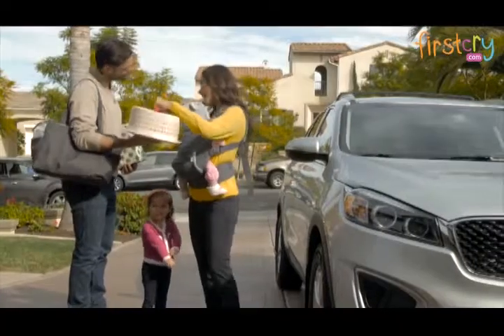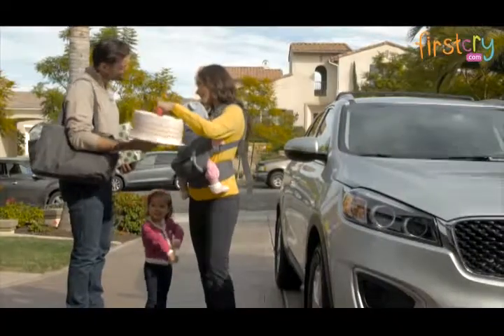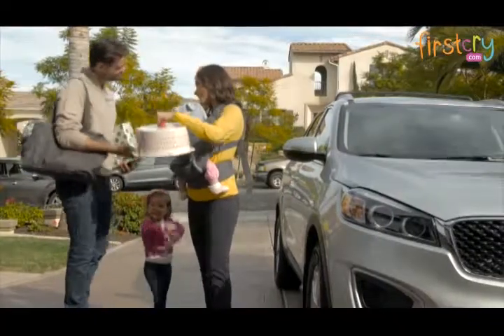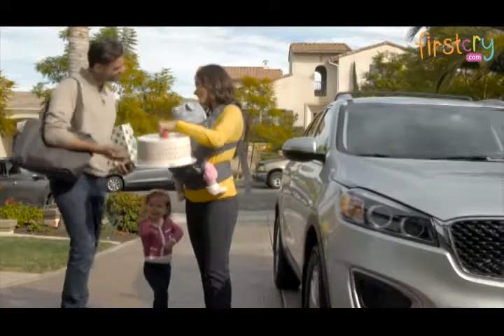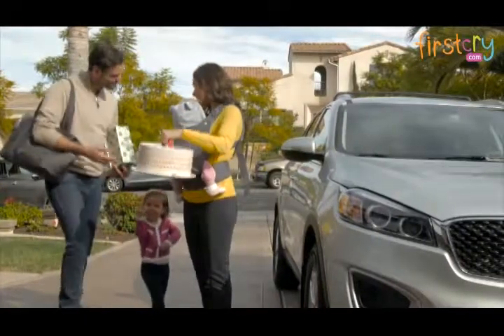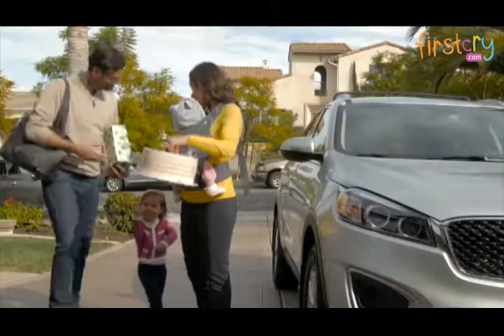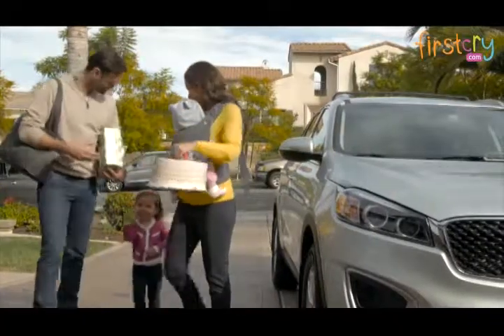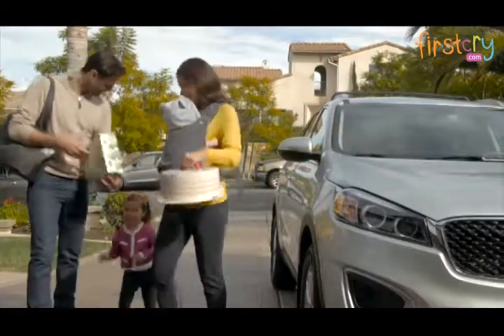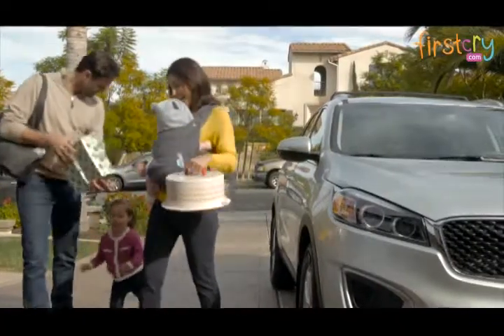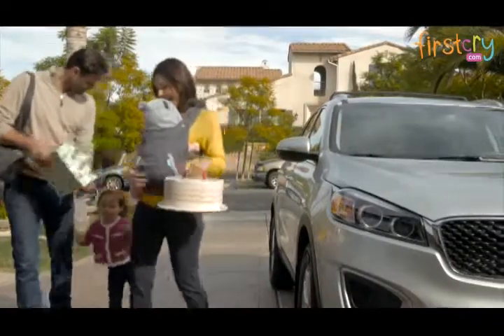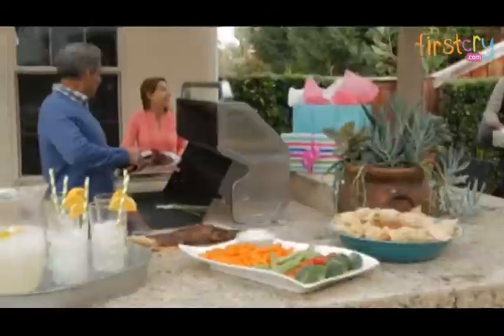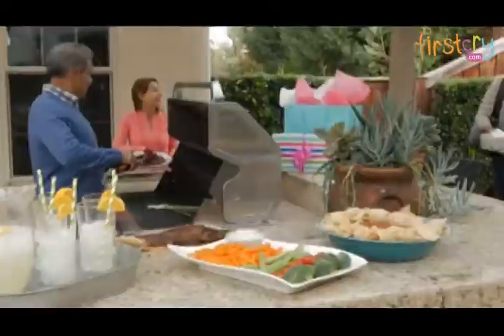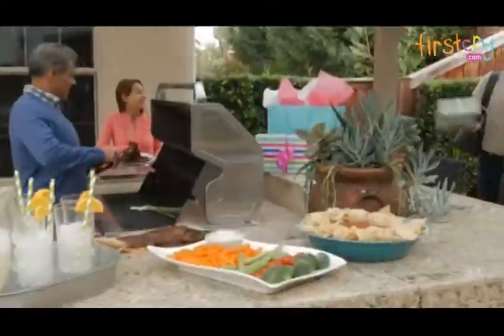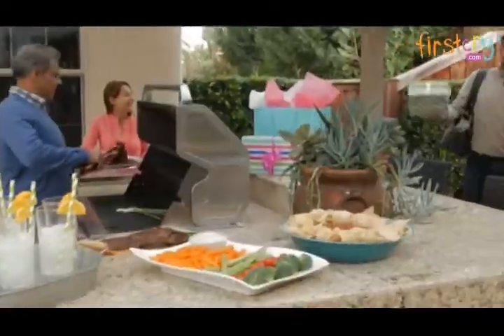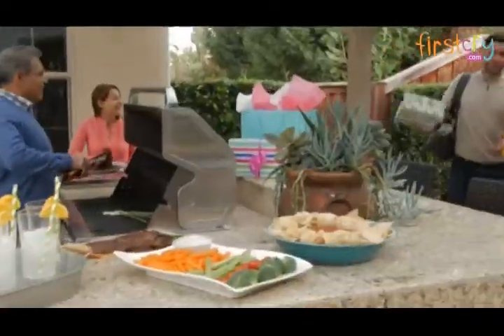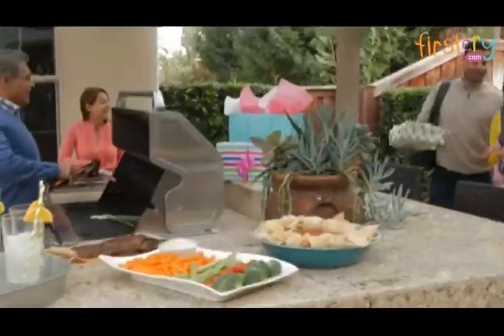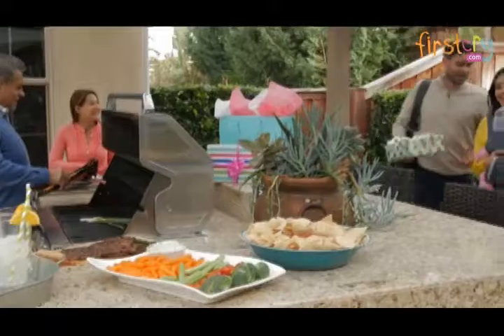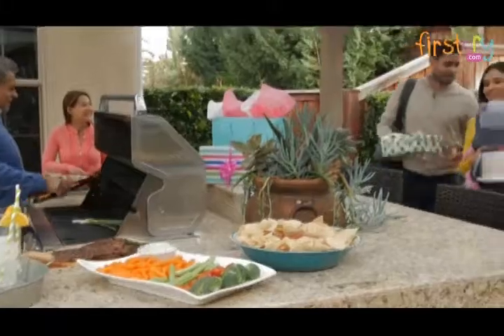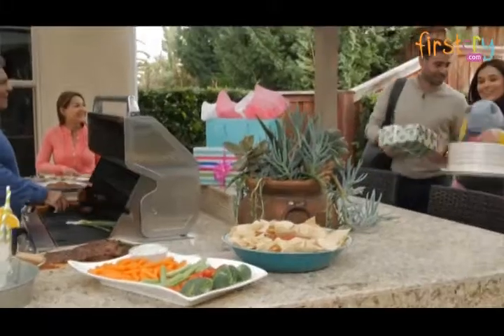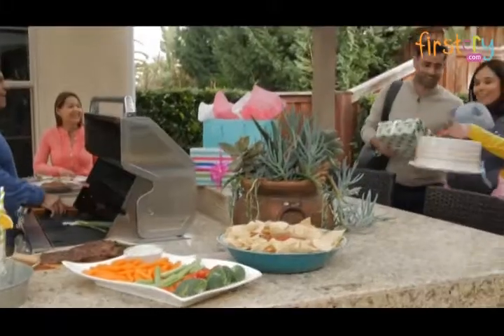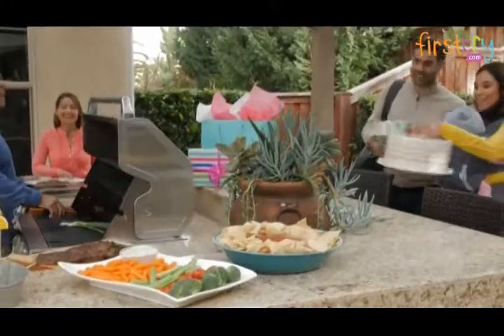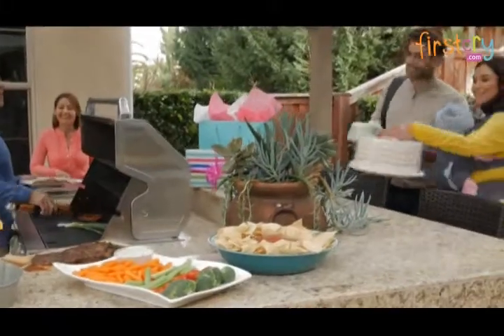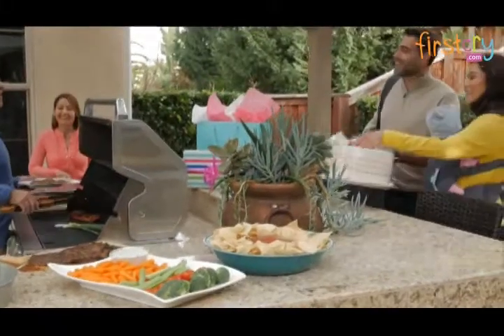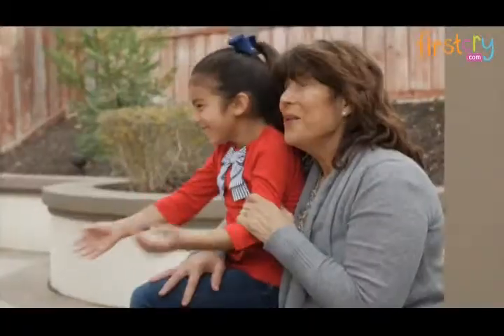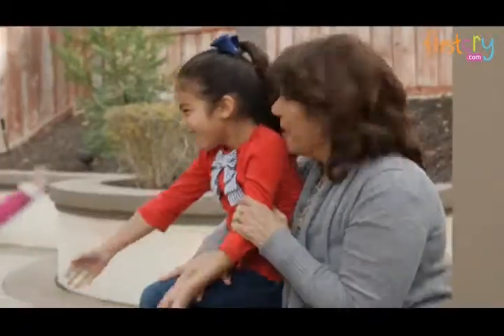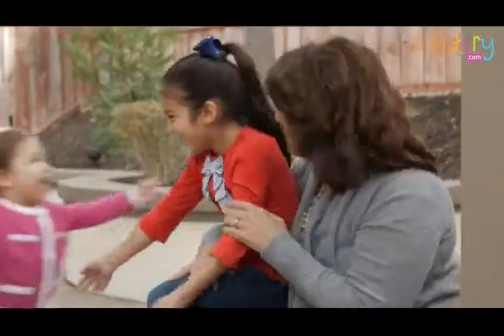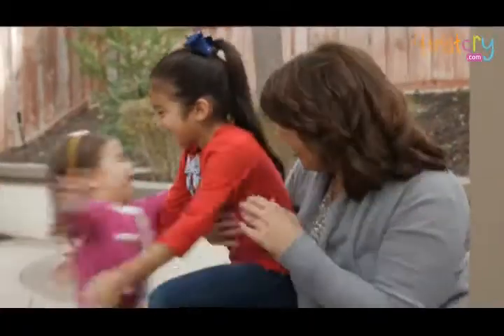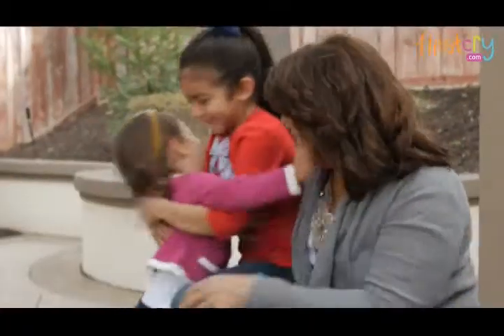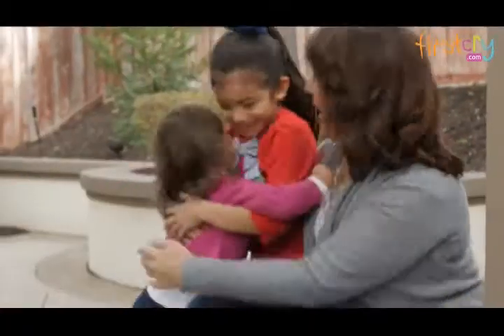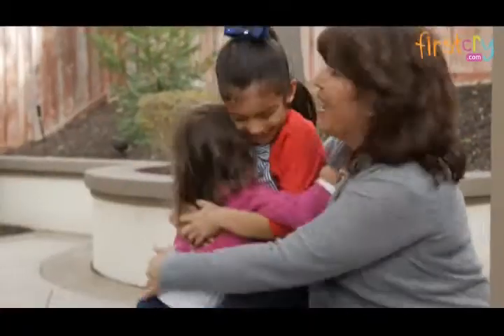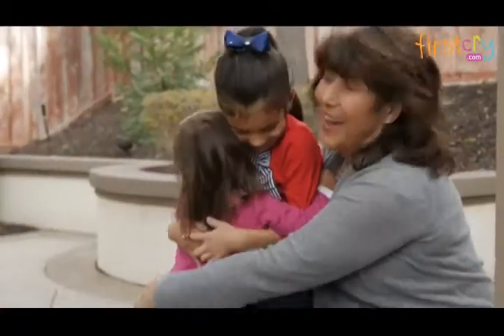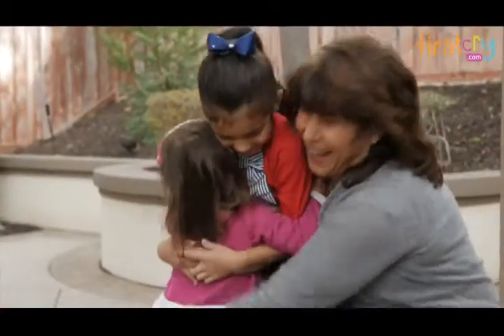Let's Cuddle Up and keep our hands free for the little tasks and big family hugs.